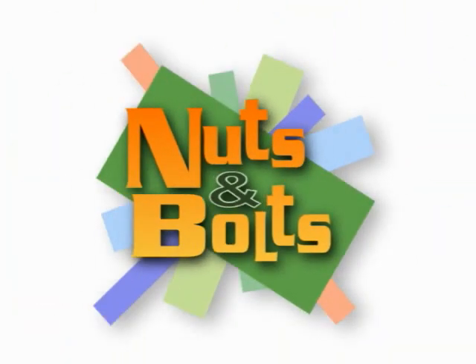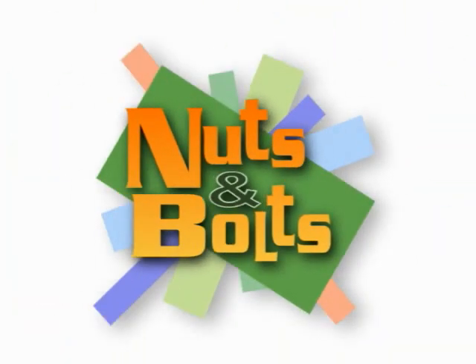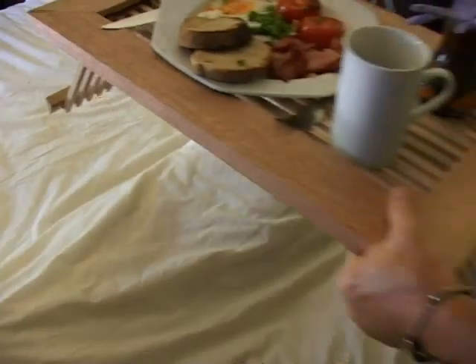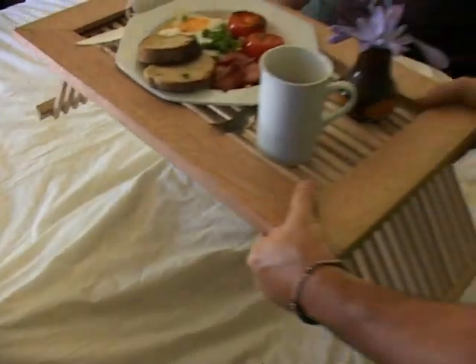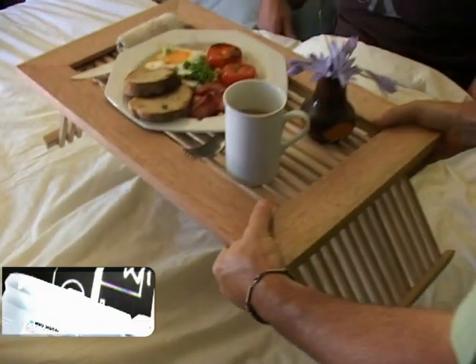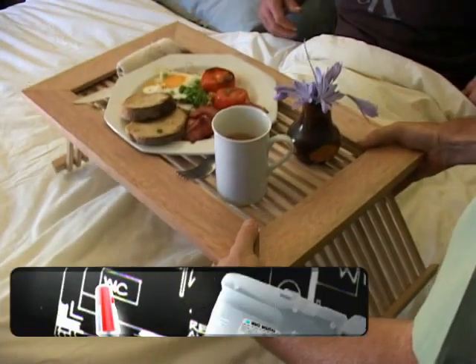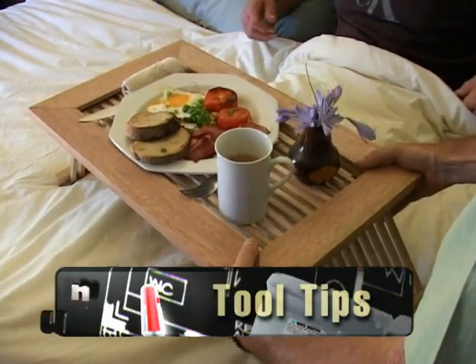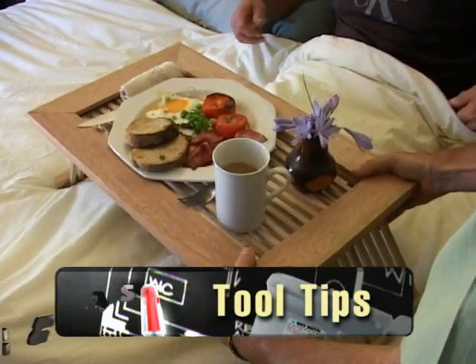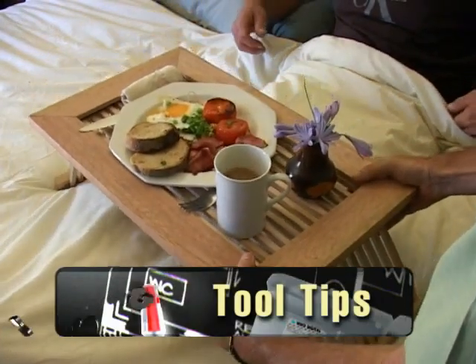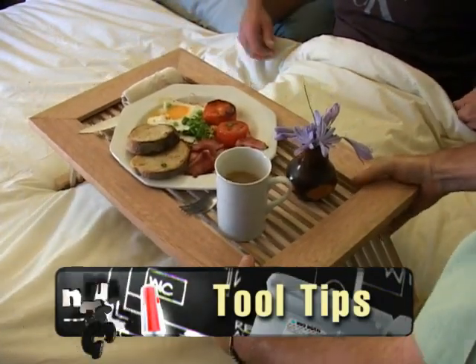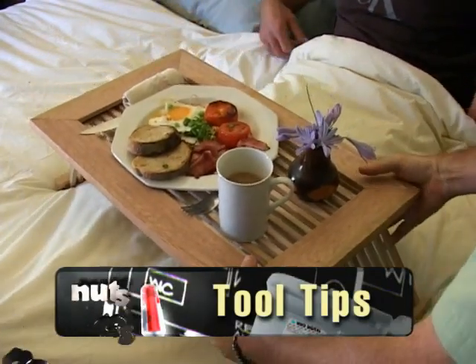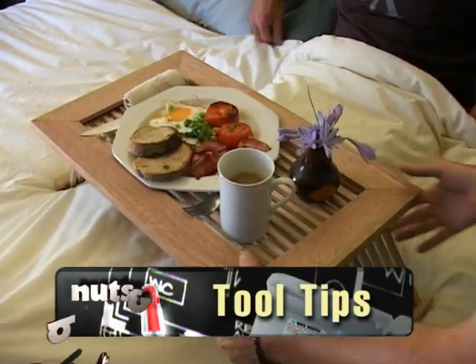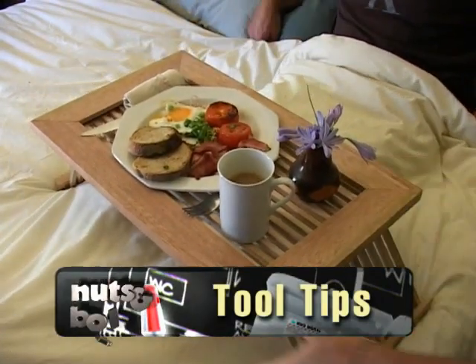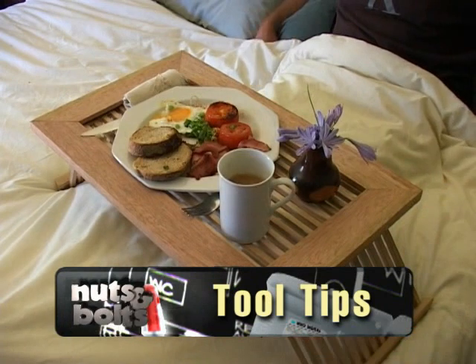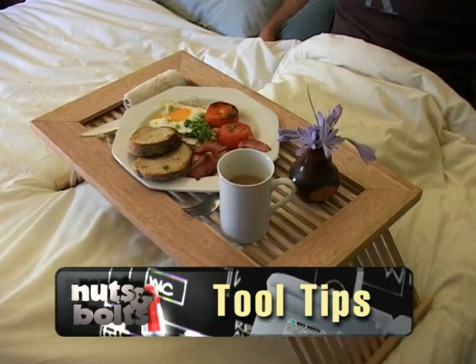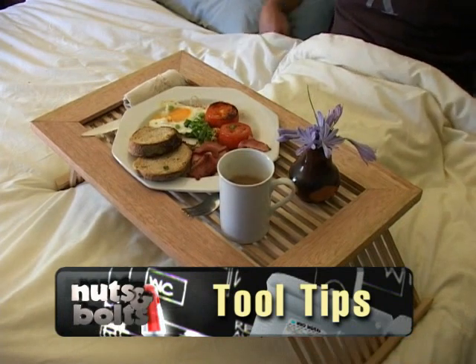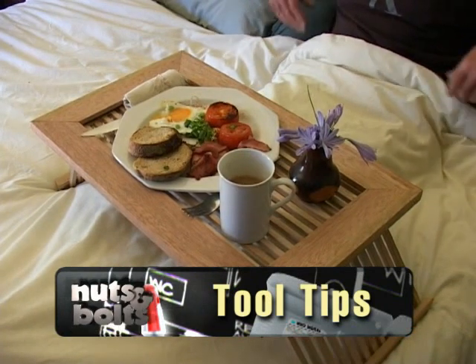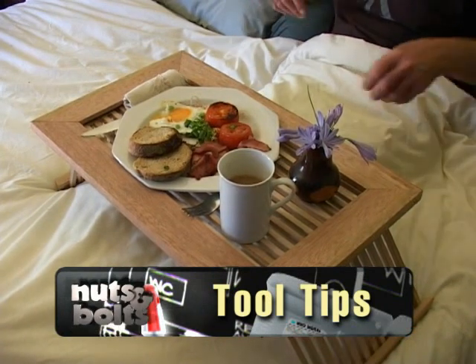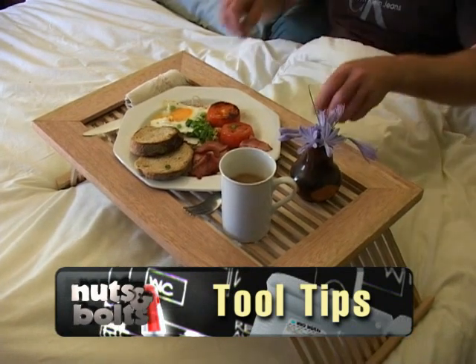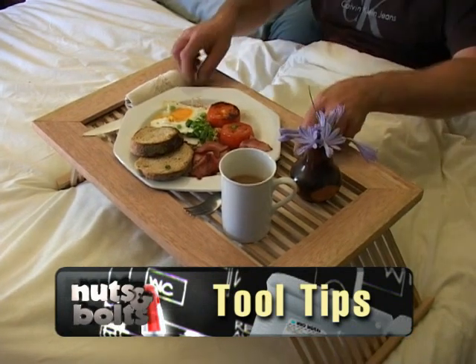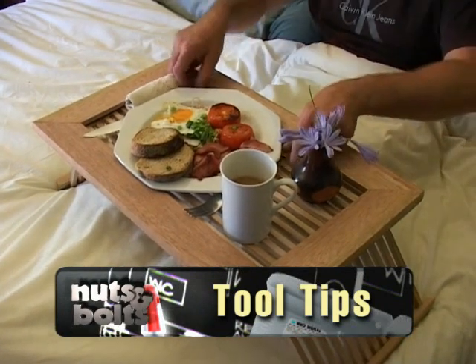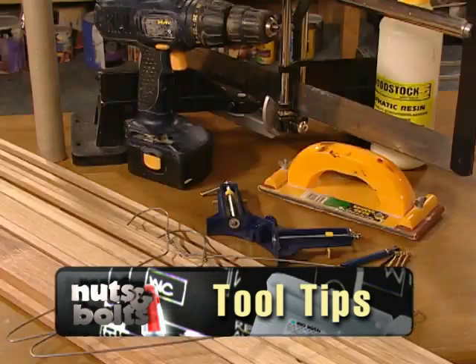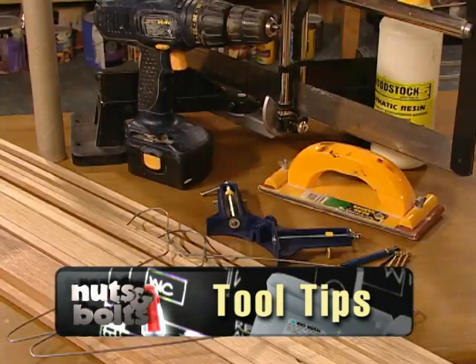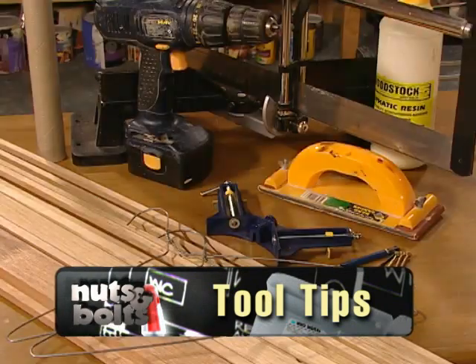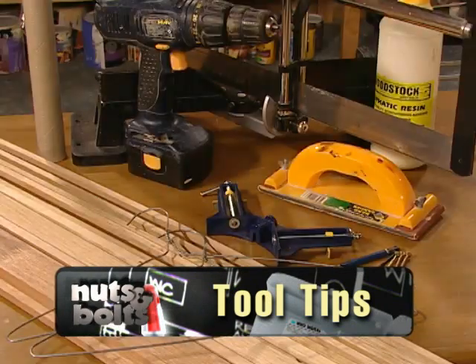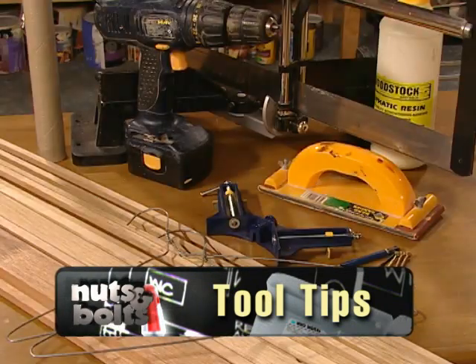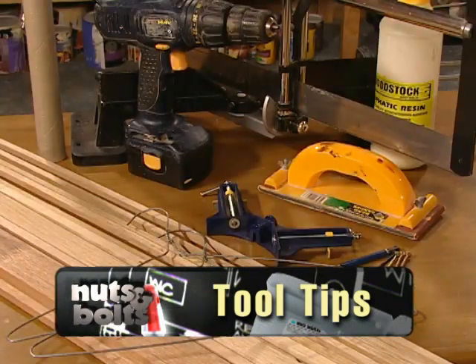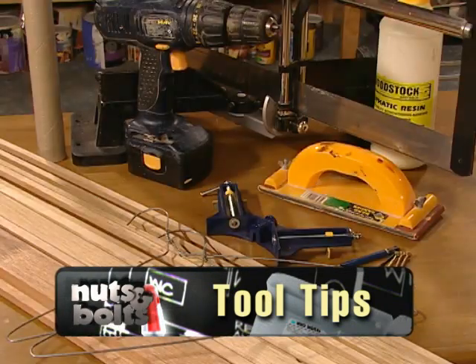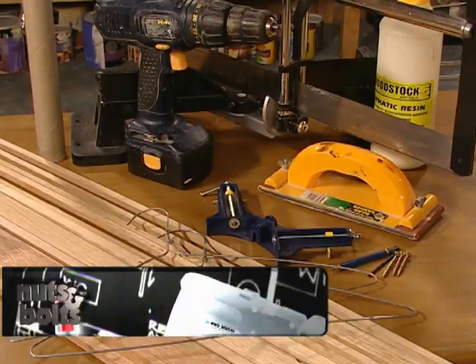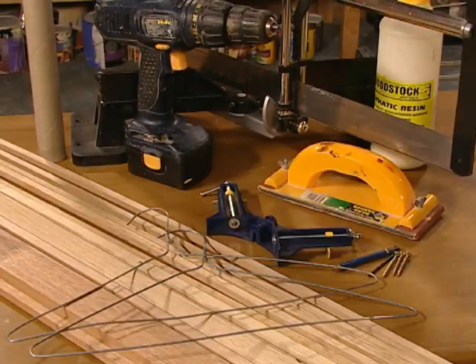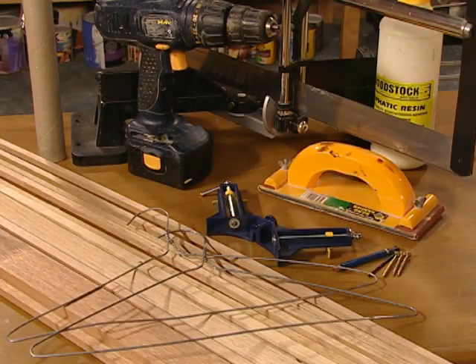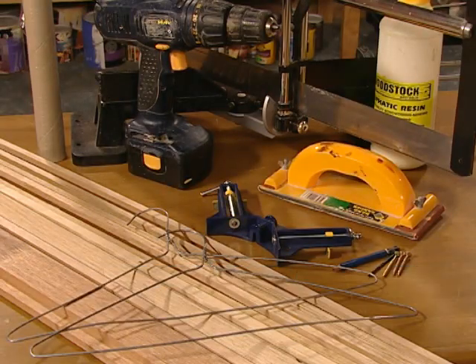And now it's back to our tool tip where we show you how to build this handy breakfast tray using Tasmanian oak, shelf framing, and these tools.